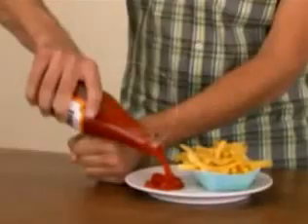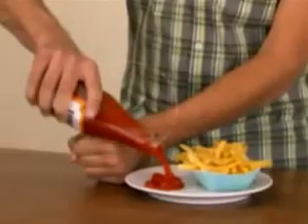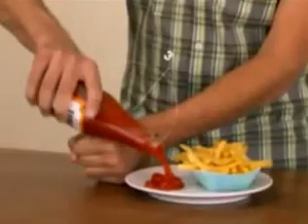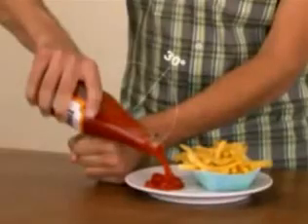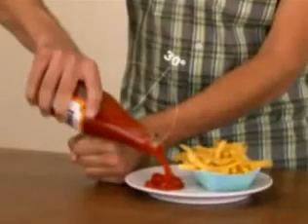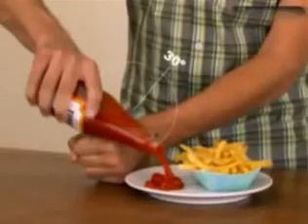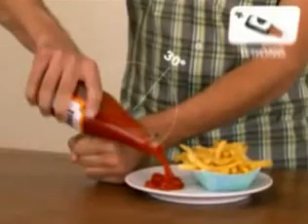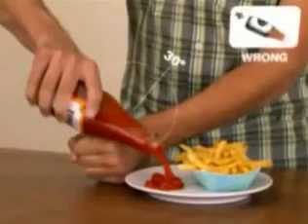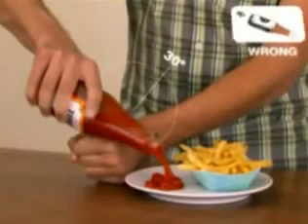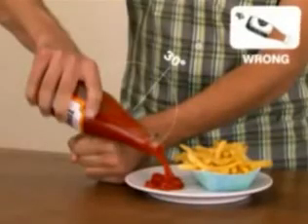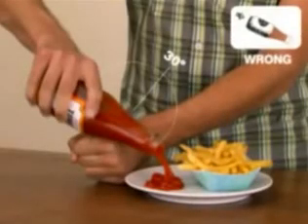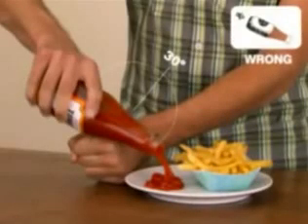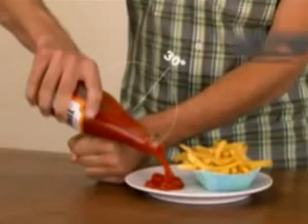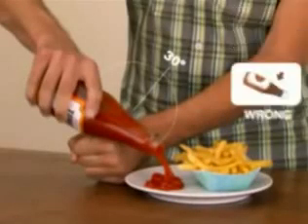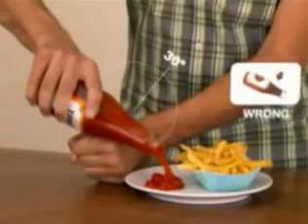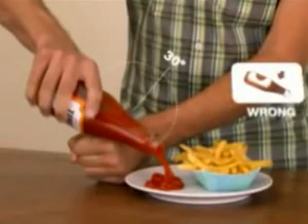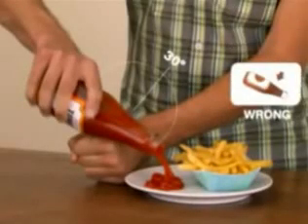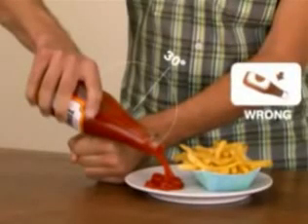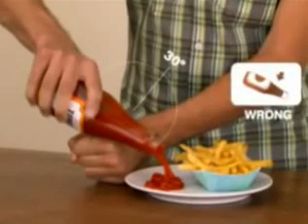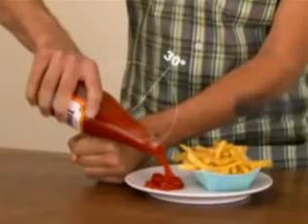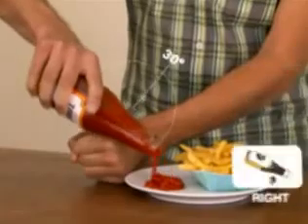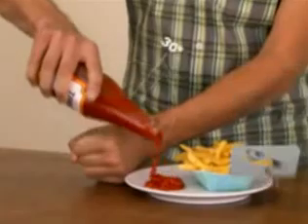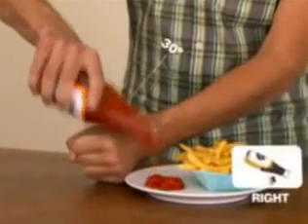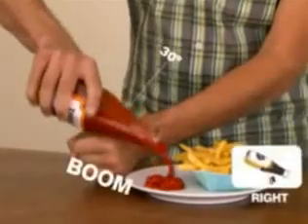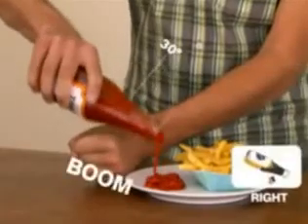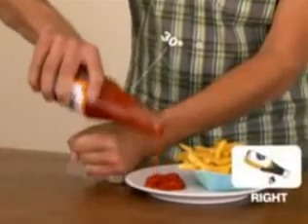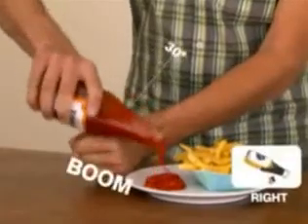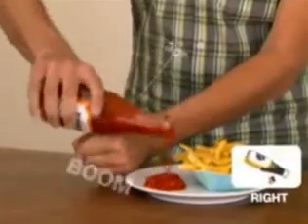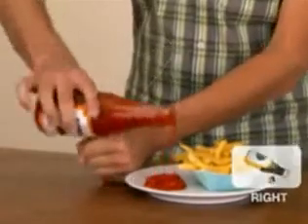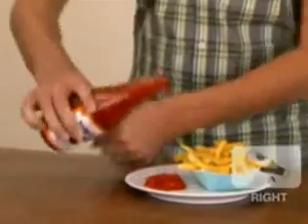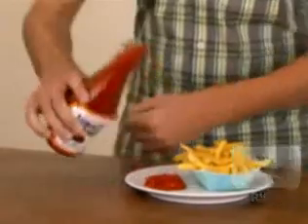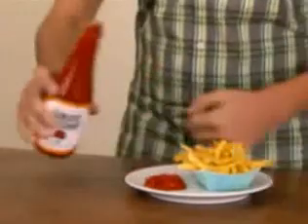Hold bottle sideways with a slight downward tilt. Apply G-Force by tapping the bottle downward against your hand.